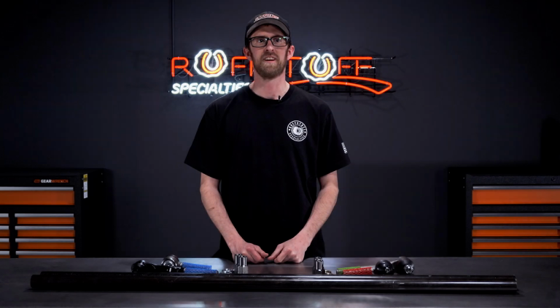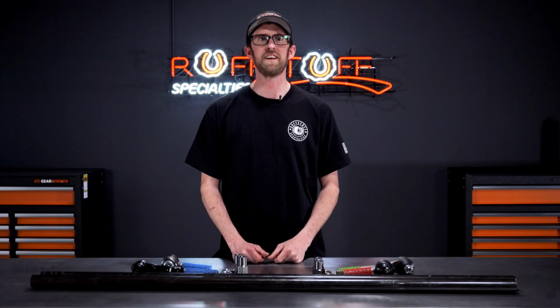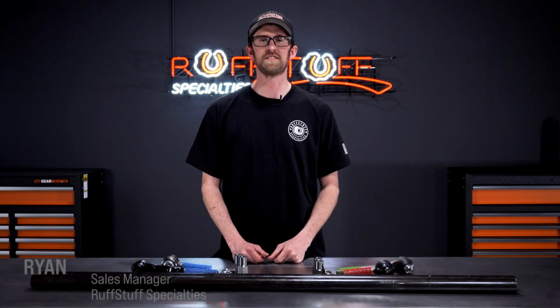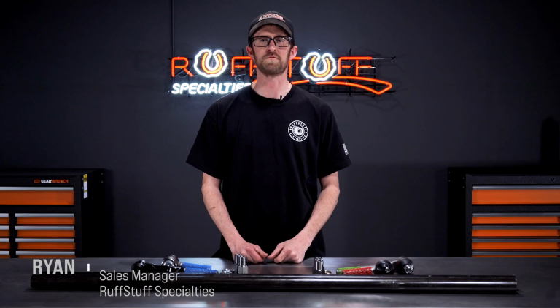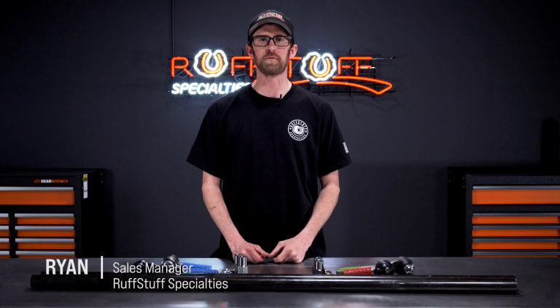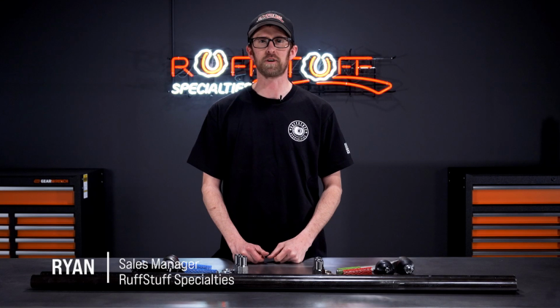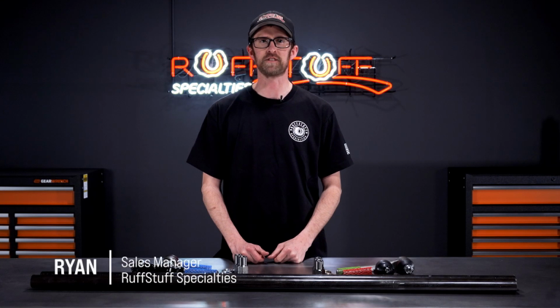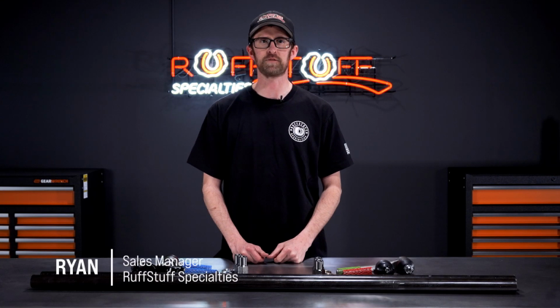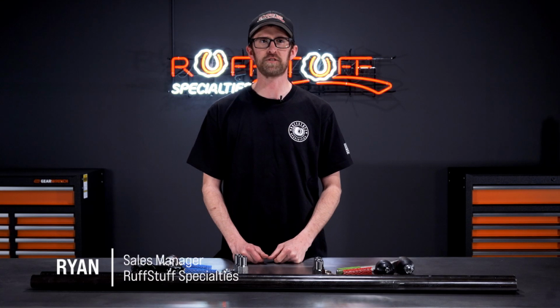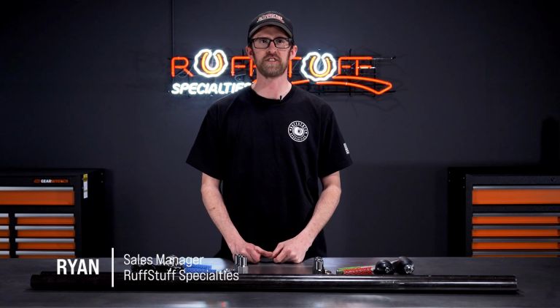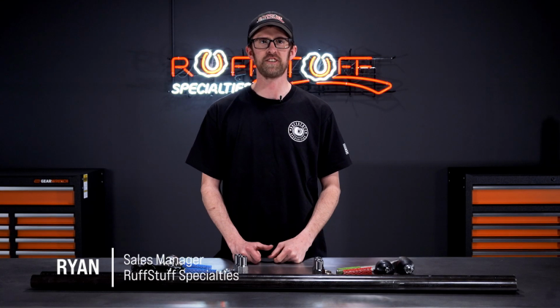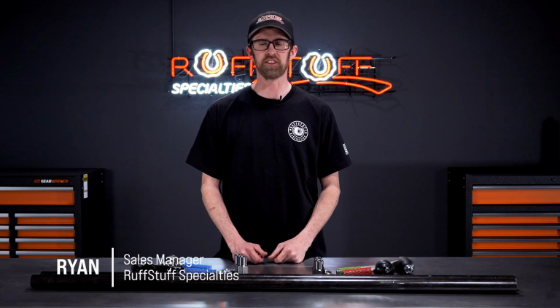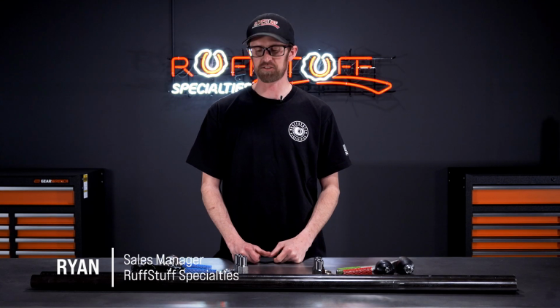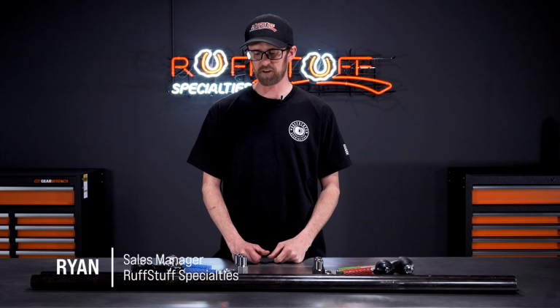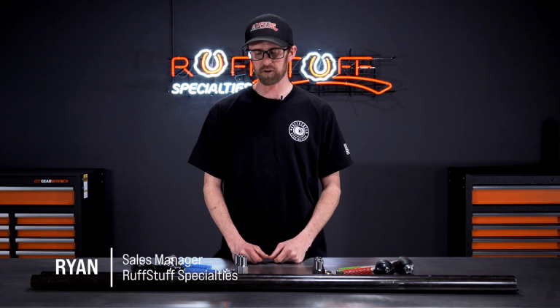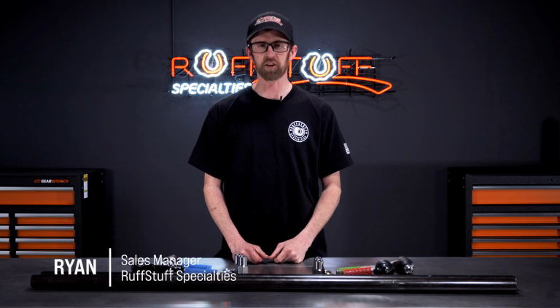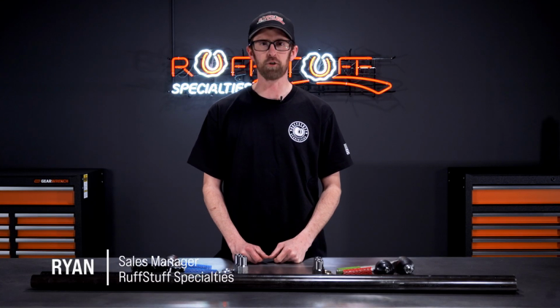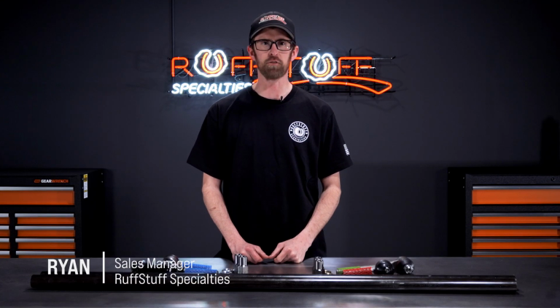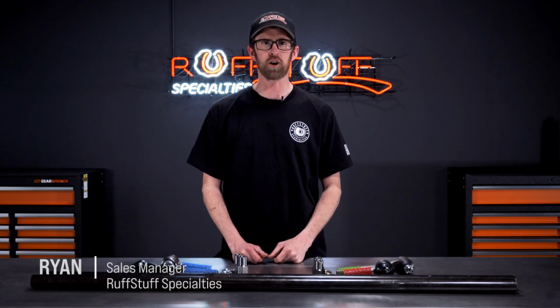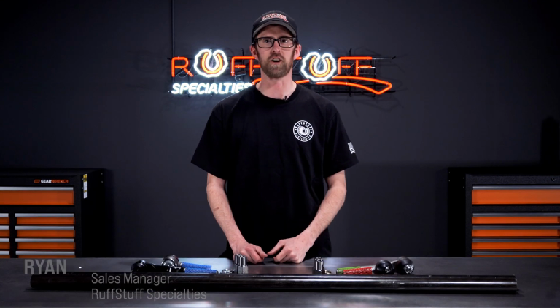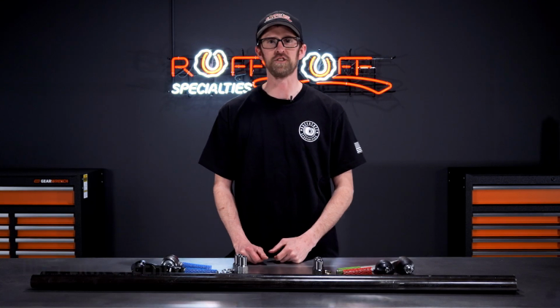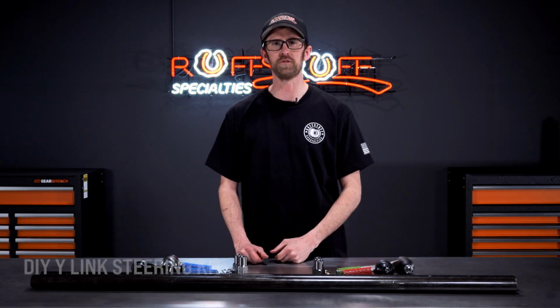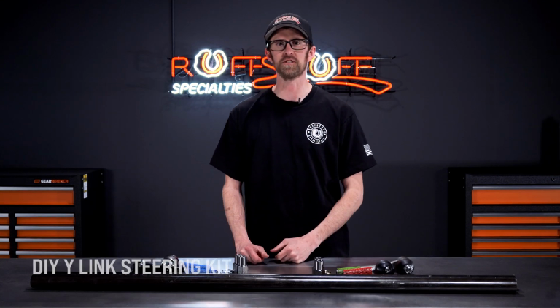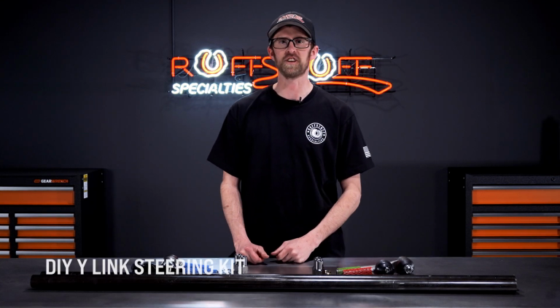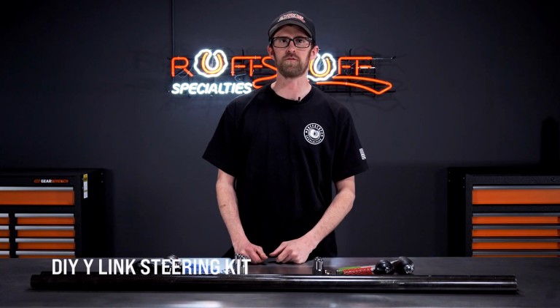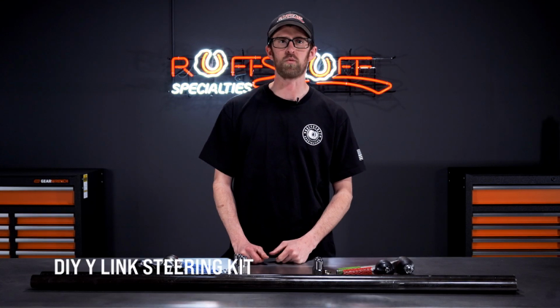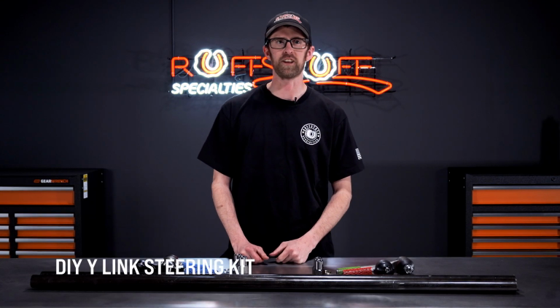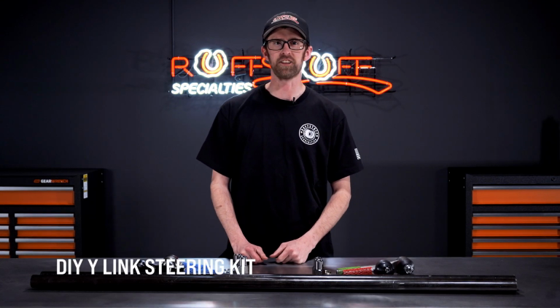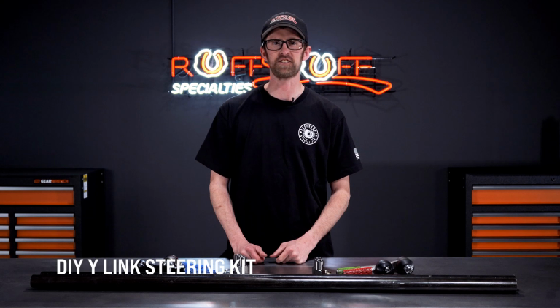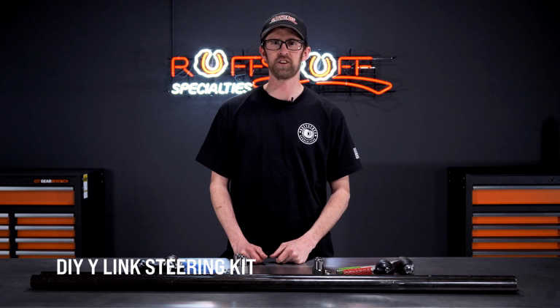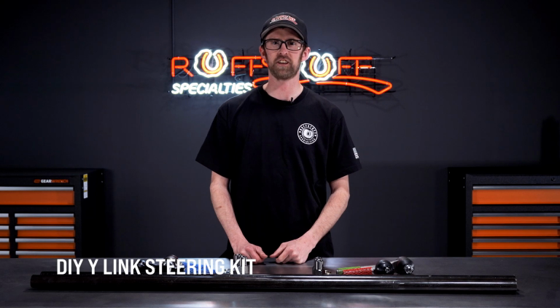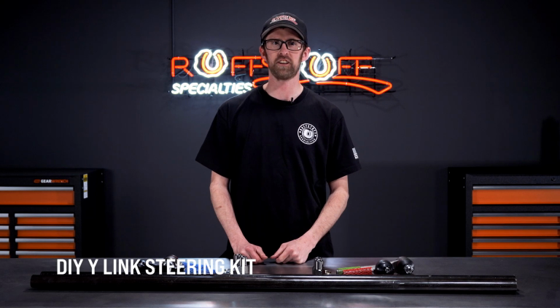Hey, this is Ryan with Rough Stuff Specialties. In this video we're going to go over our do-it-yourself Y-Link steering kit.